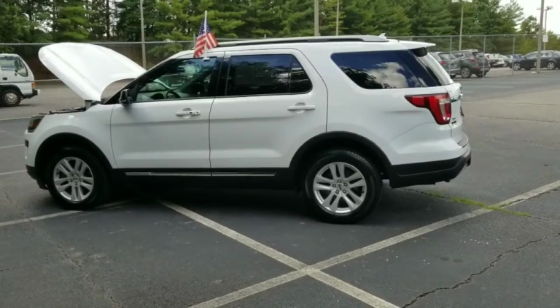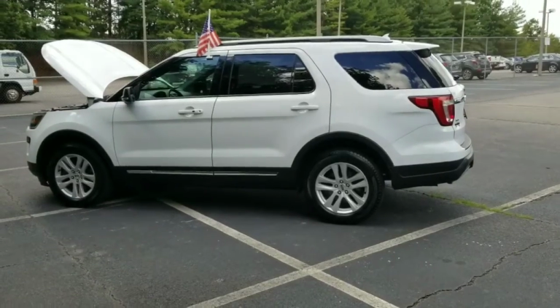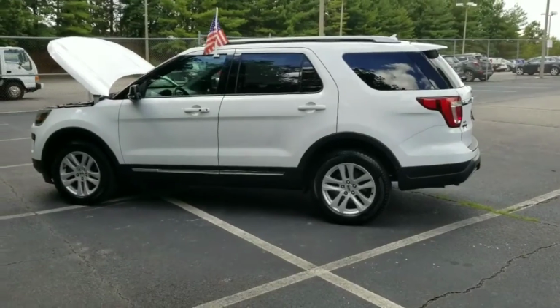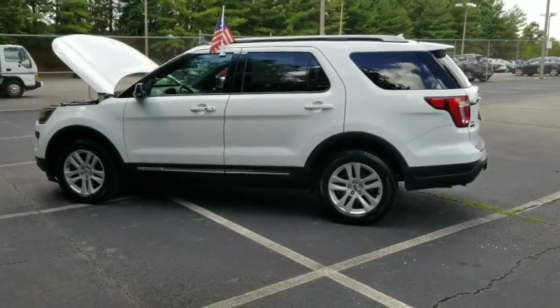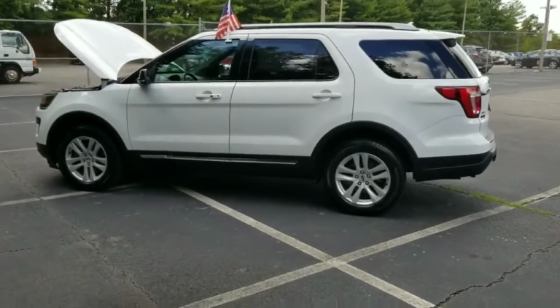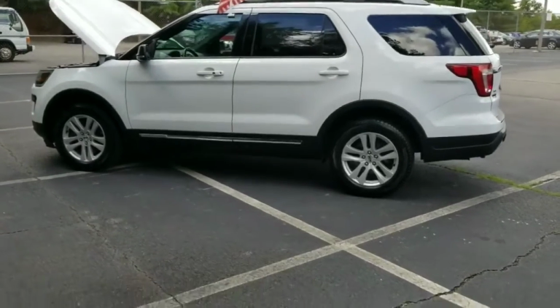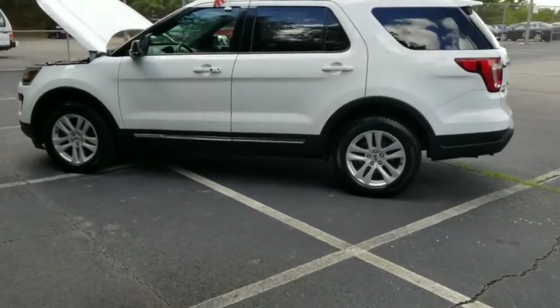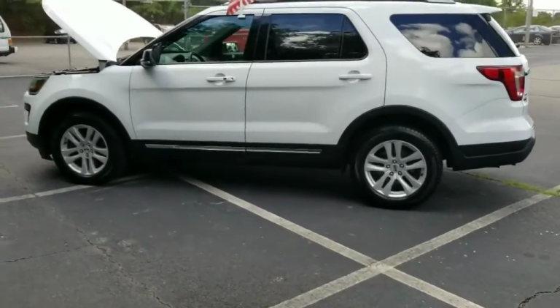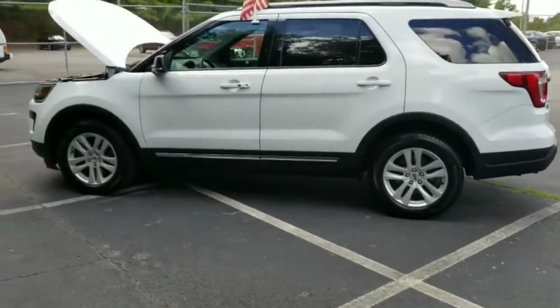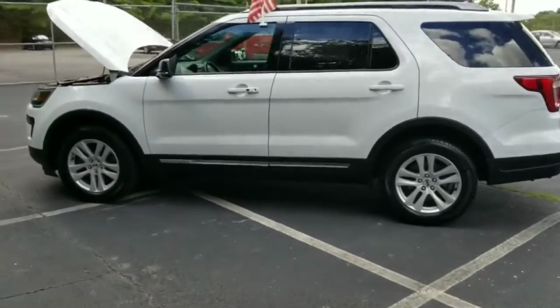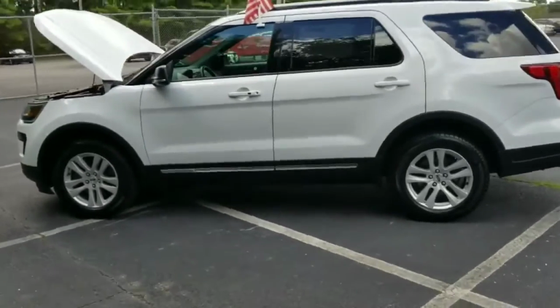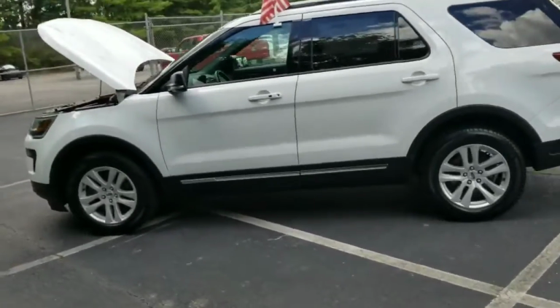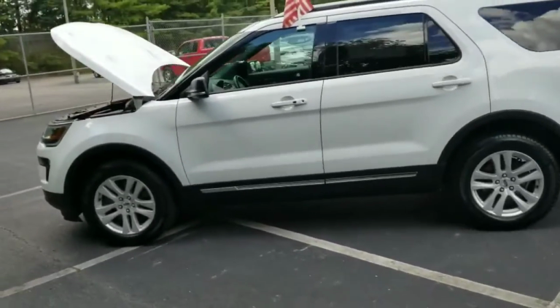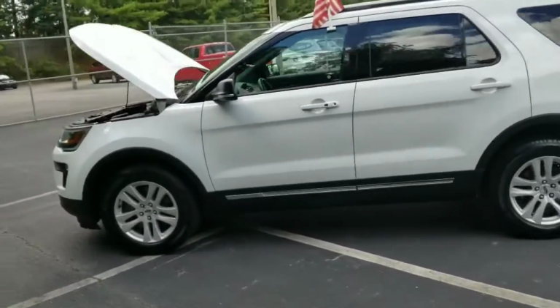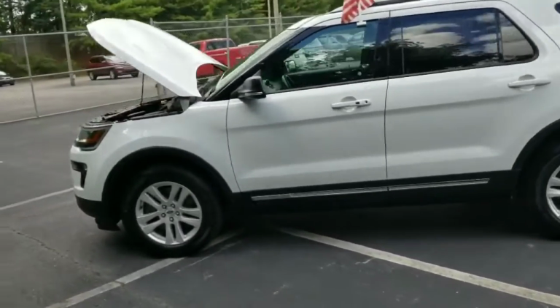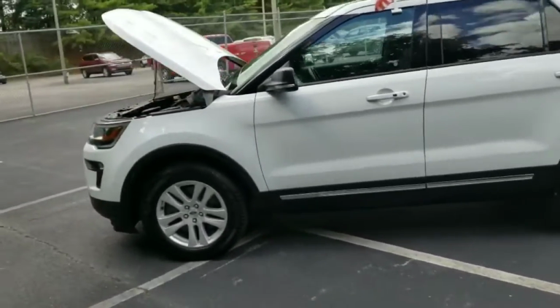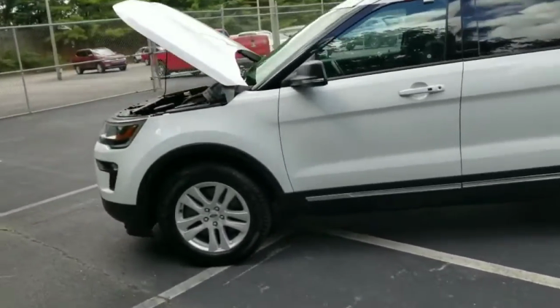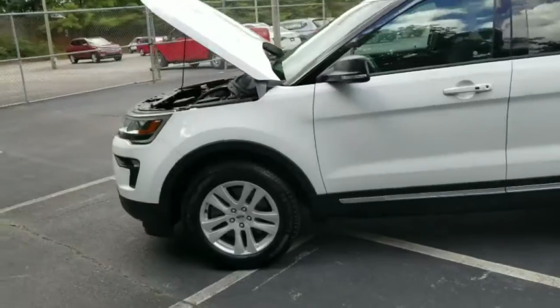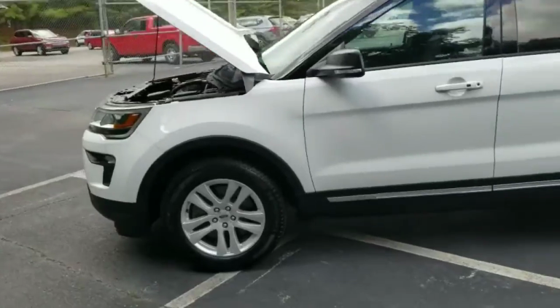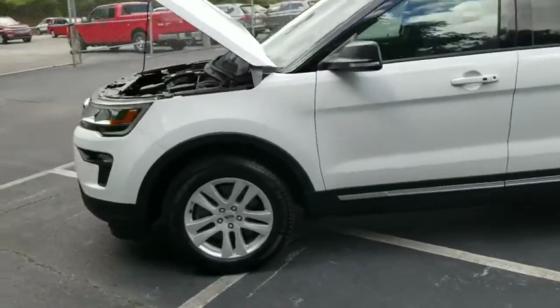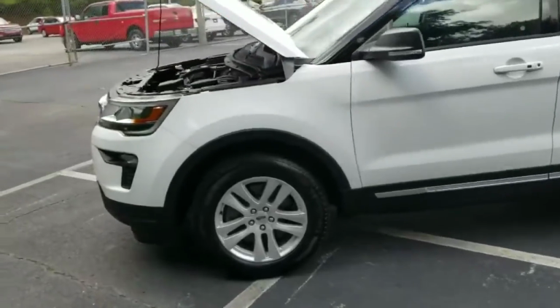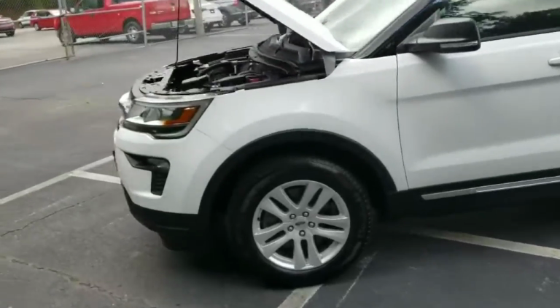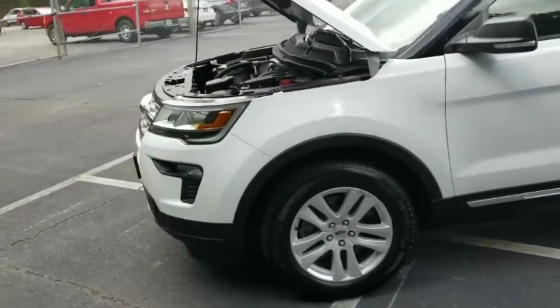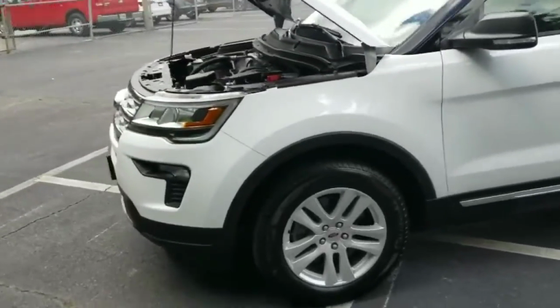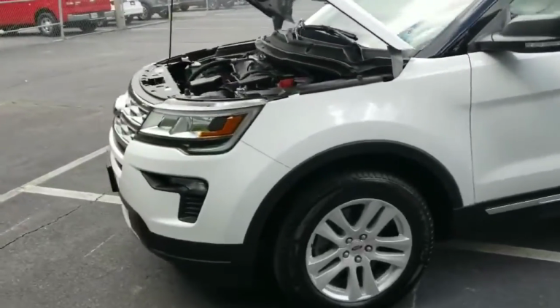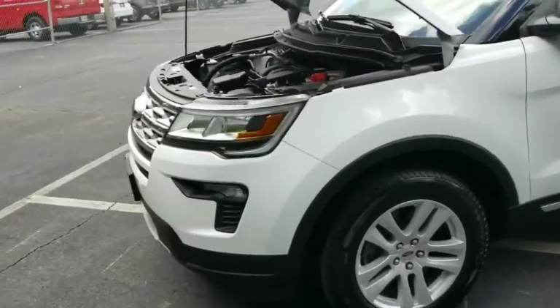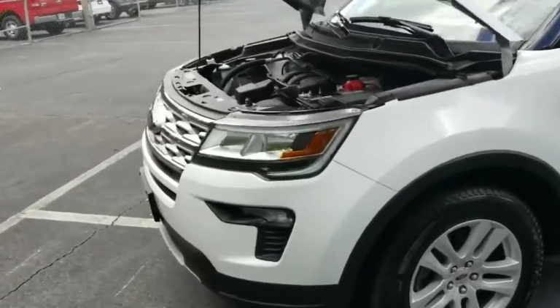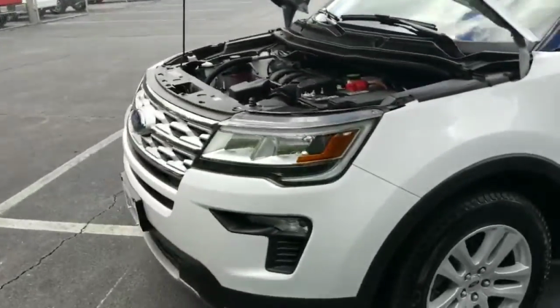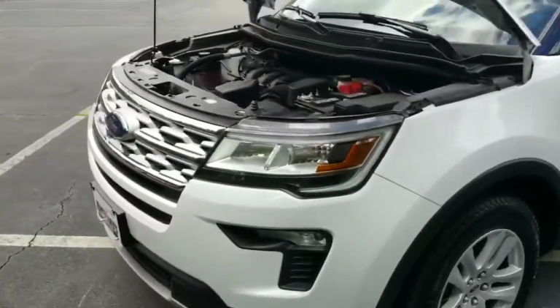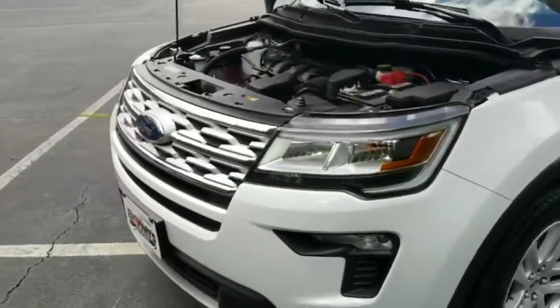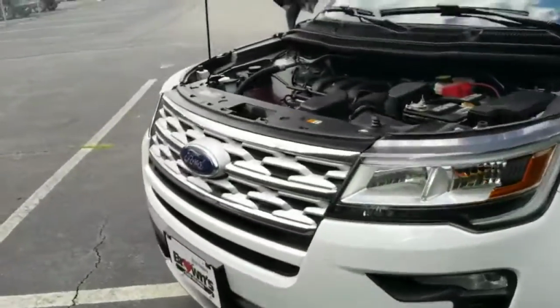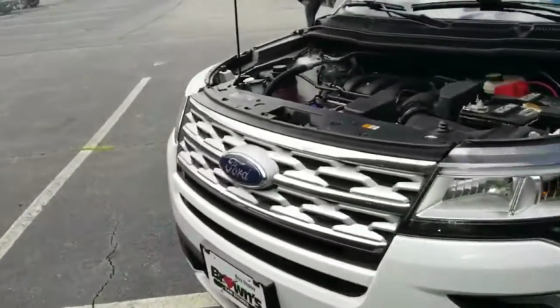Hi, my name is John Stevens with Browns Volkswagen and this is the 2019 Ford Explorer XLT.